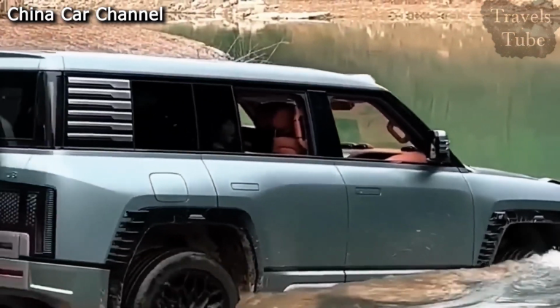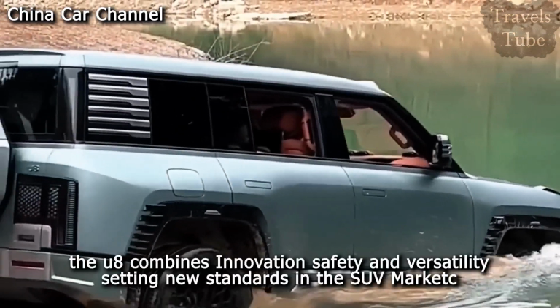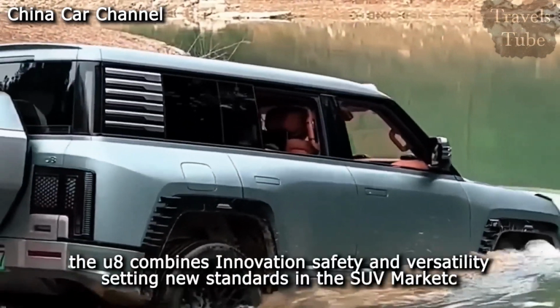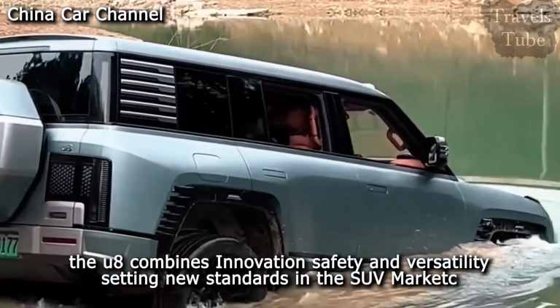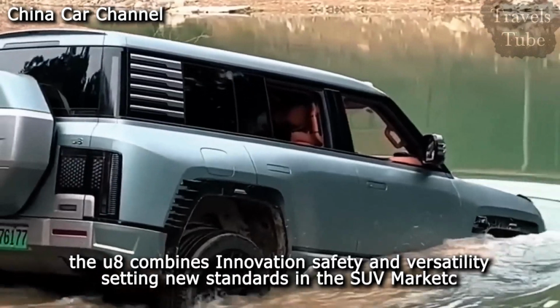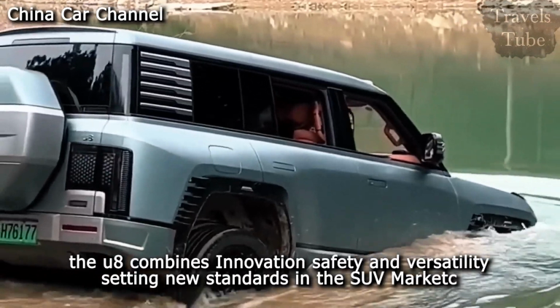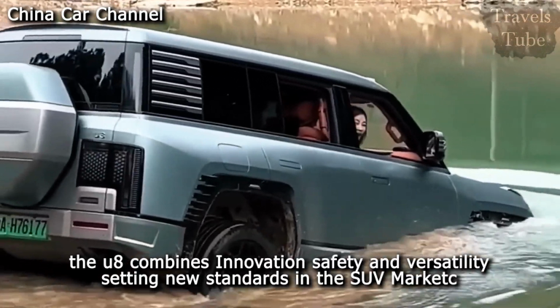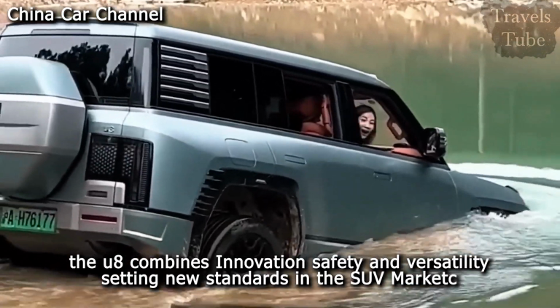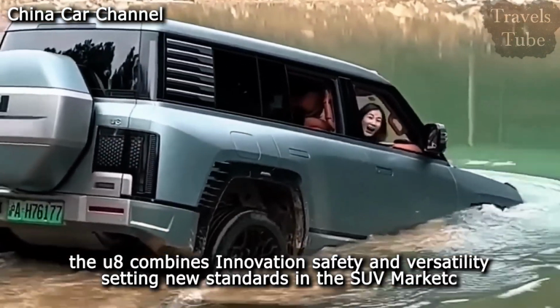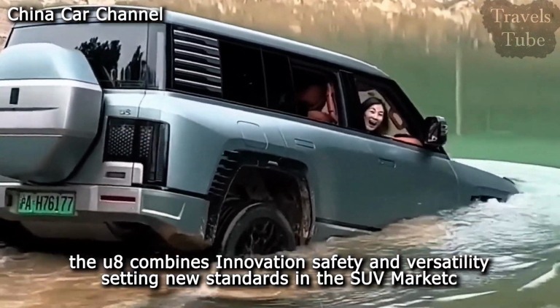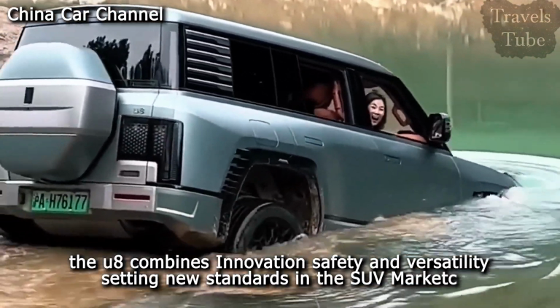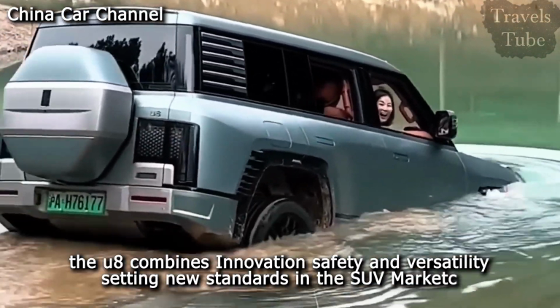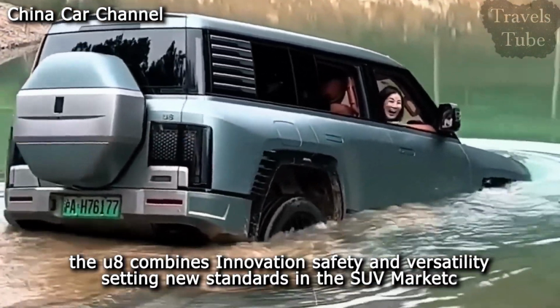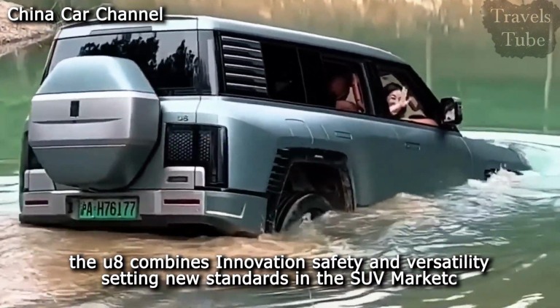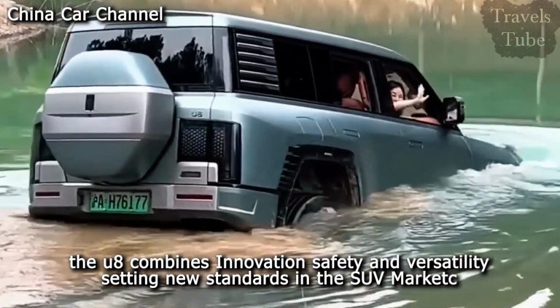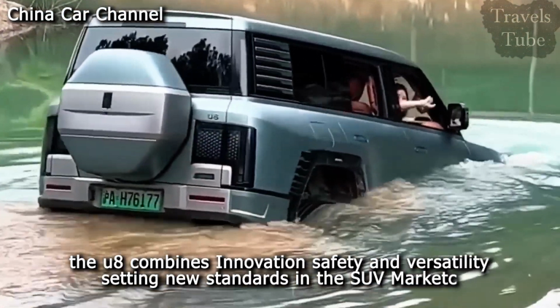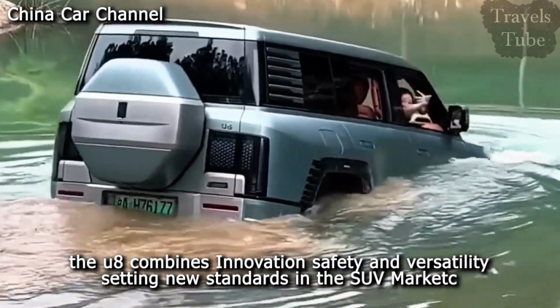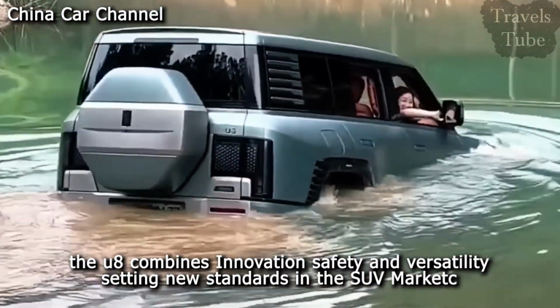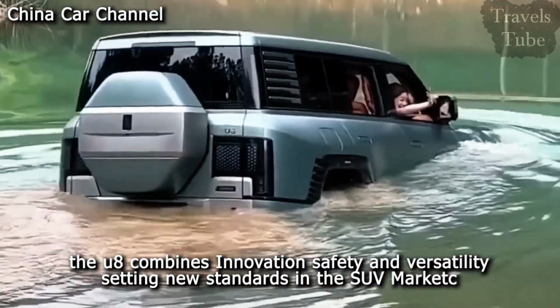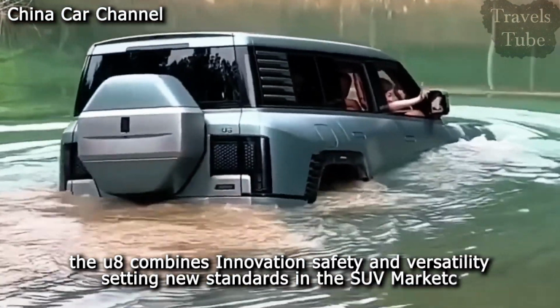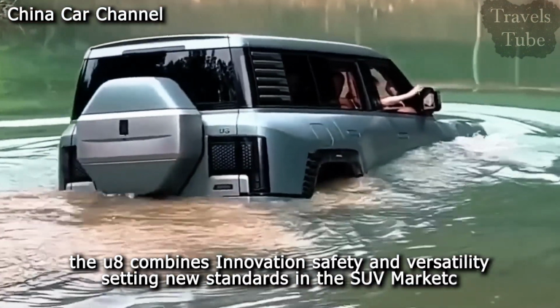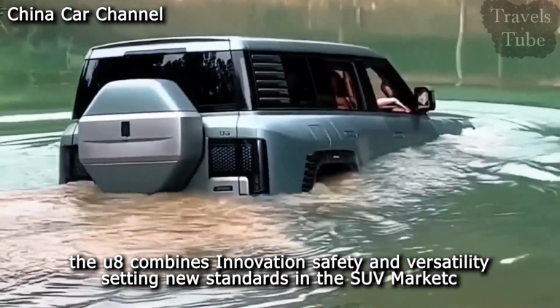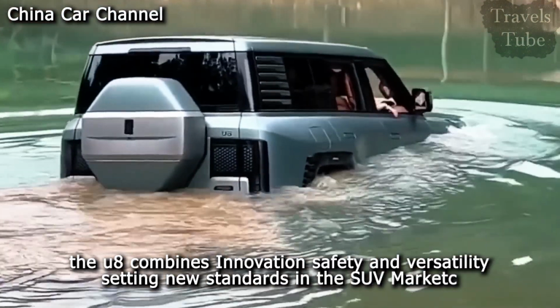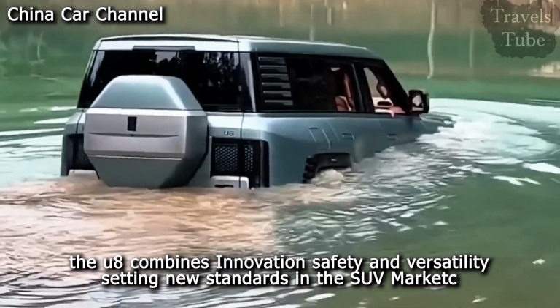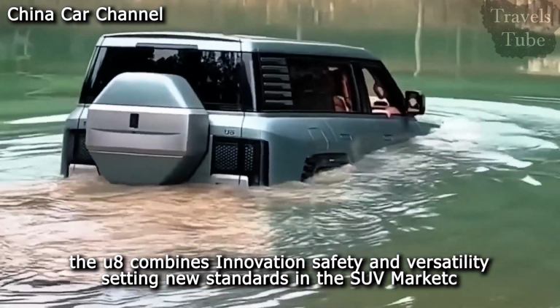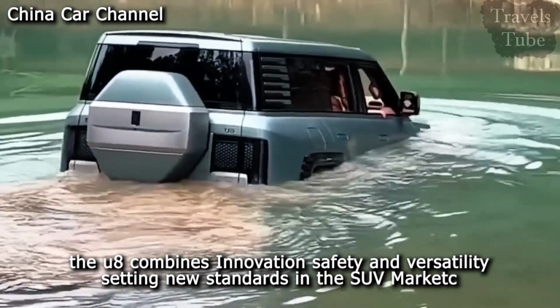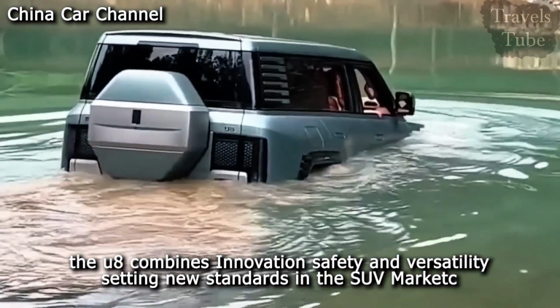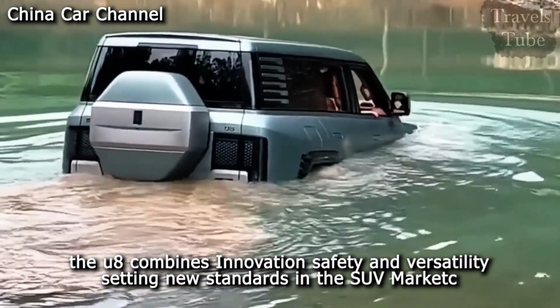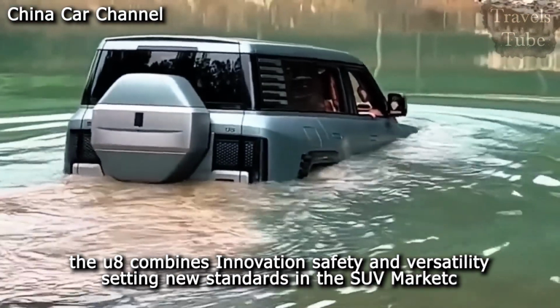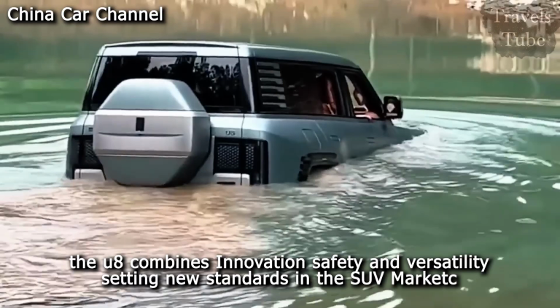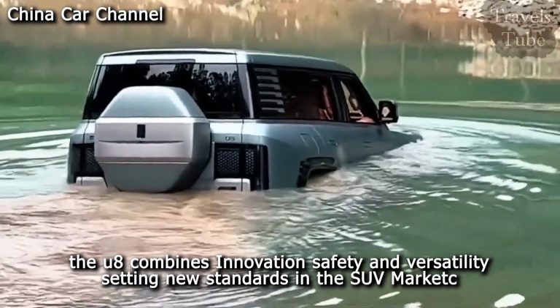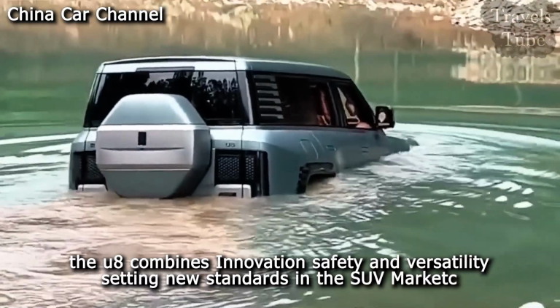The U8 combines innovation, safety, and versatility, setting new standards in the SUV market.